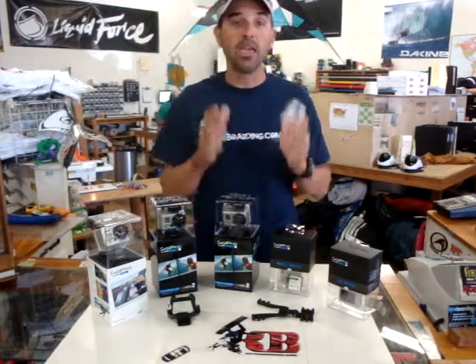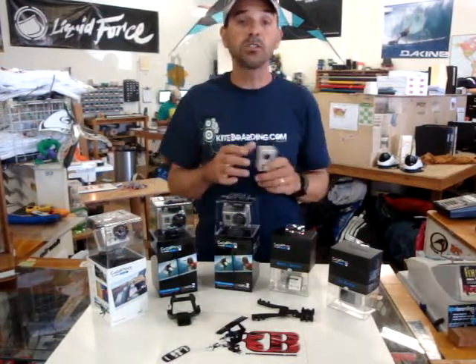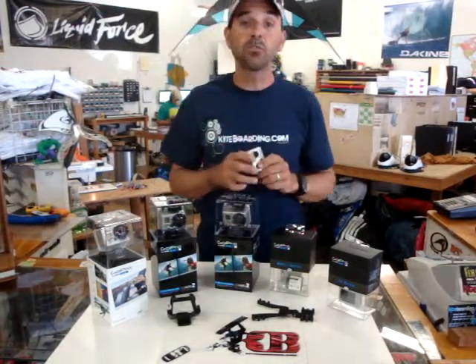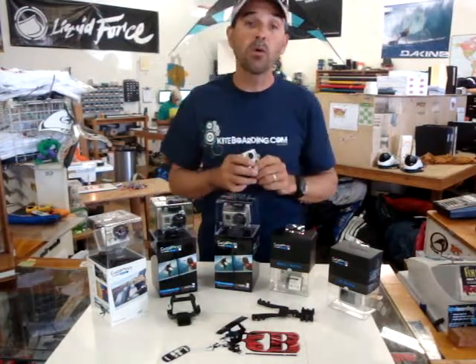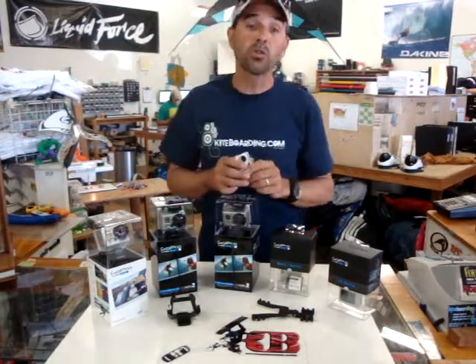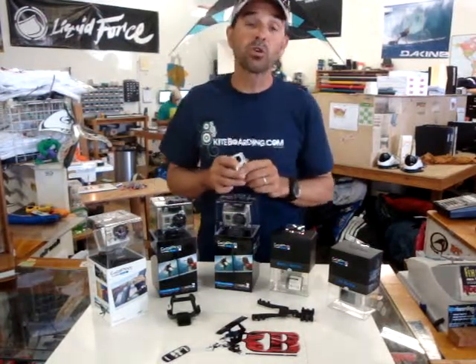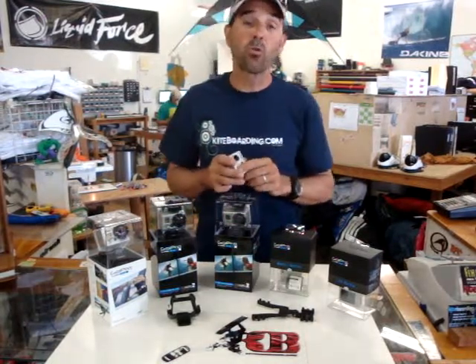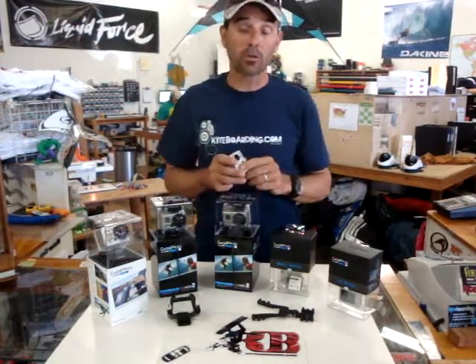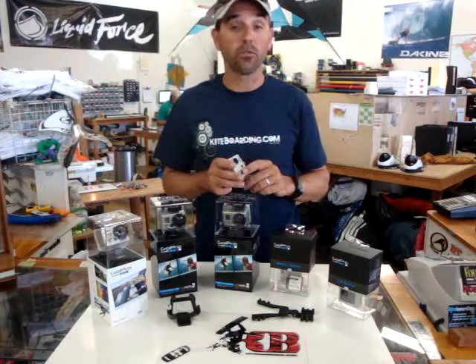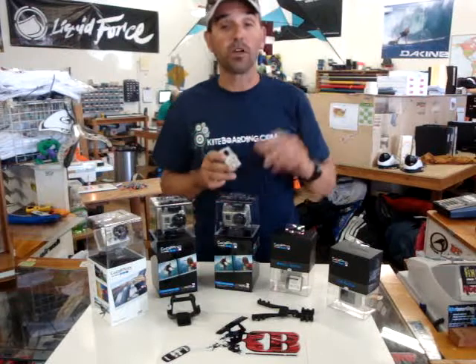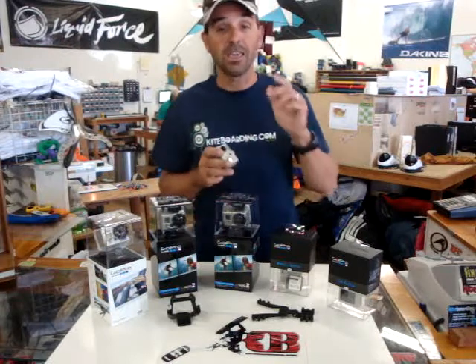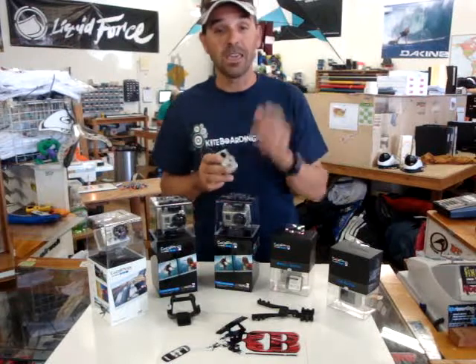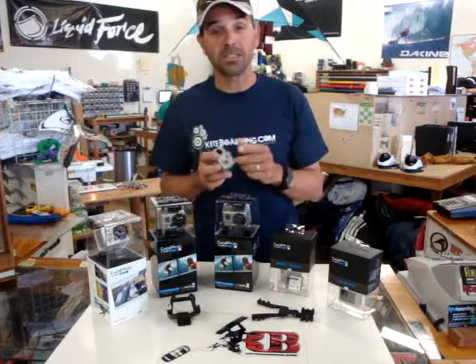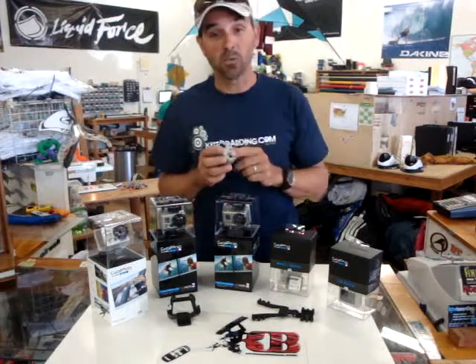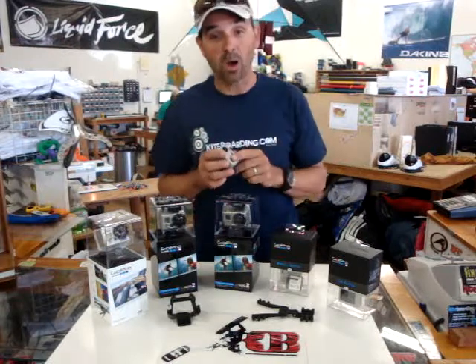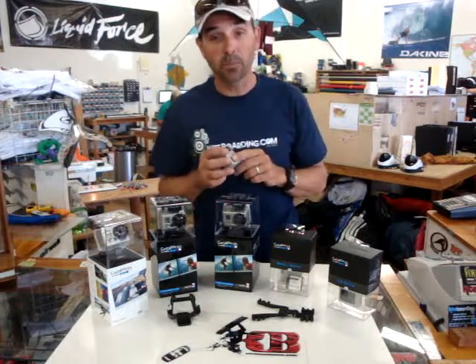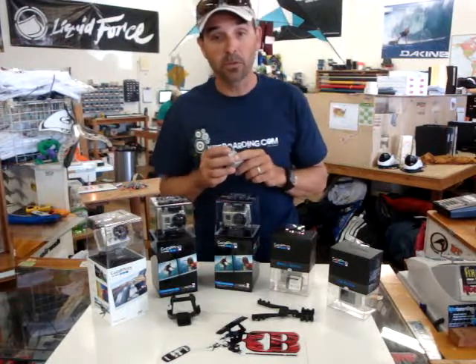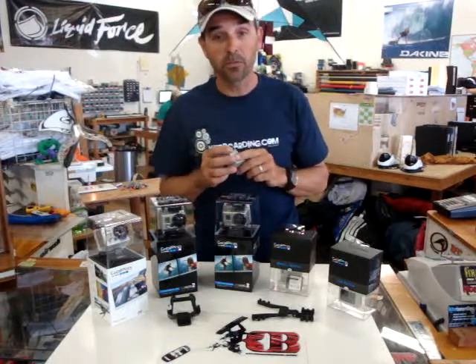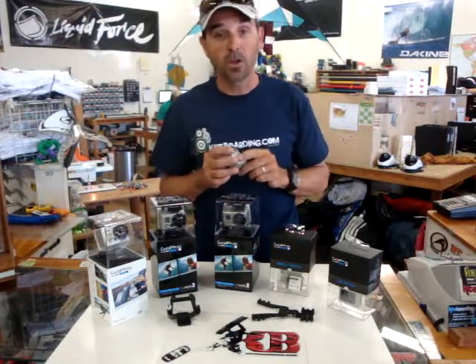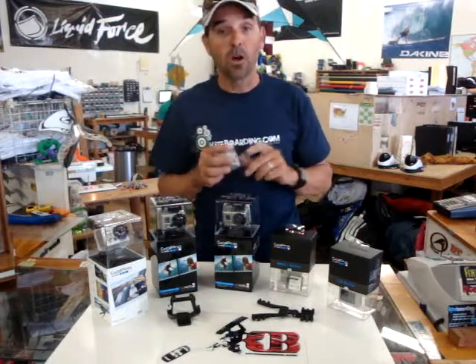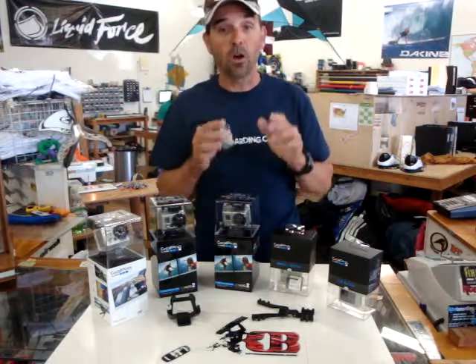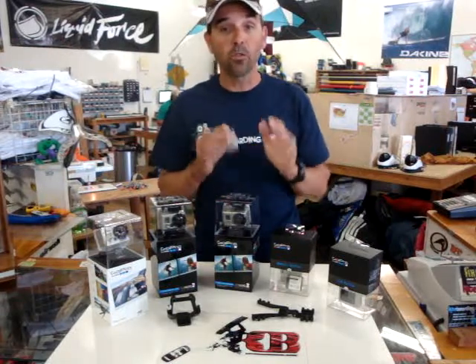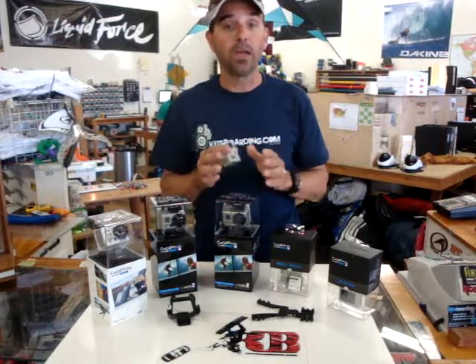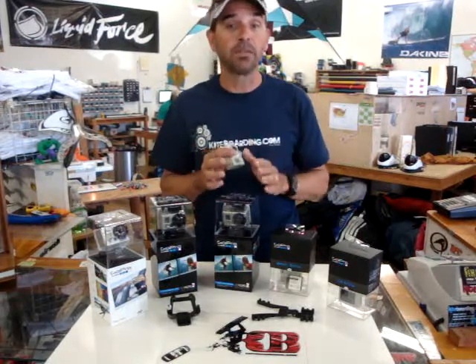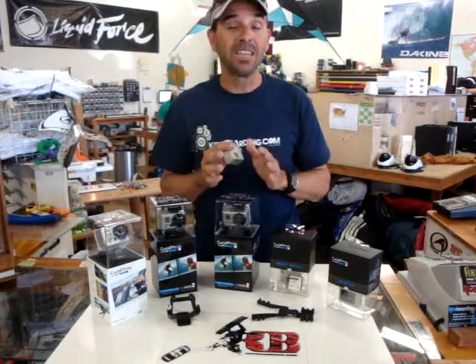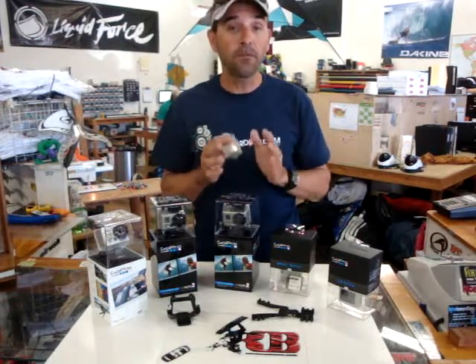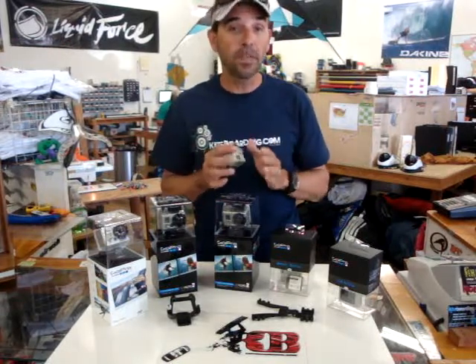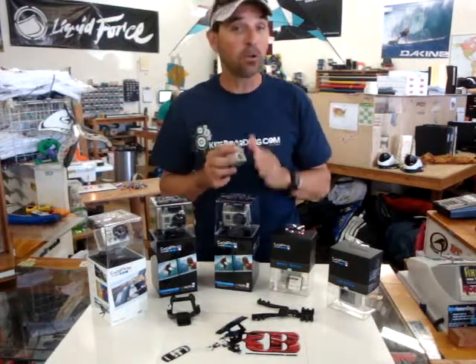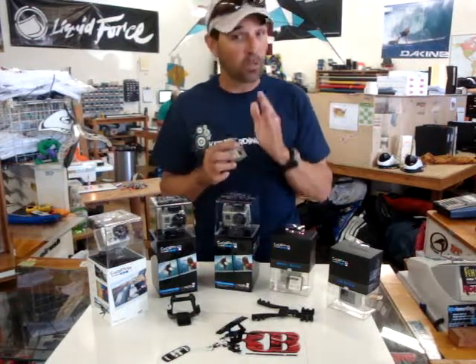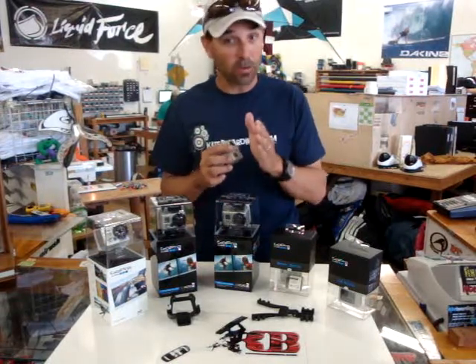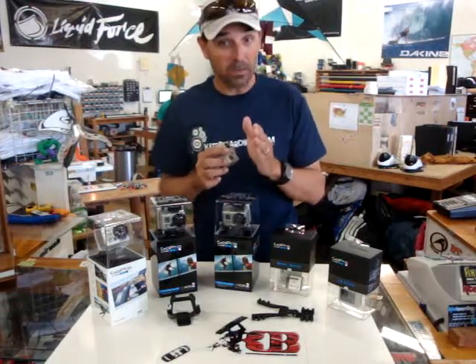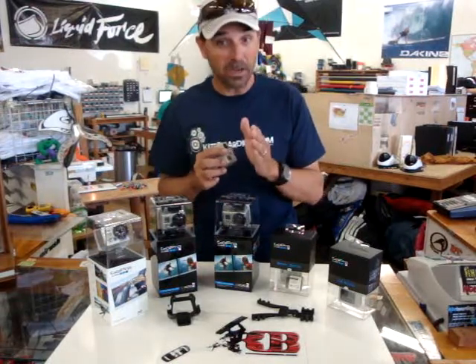Is the remote control waterproof? Yes. It's waterproof all the way up to 10 feet or 3 meters.